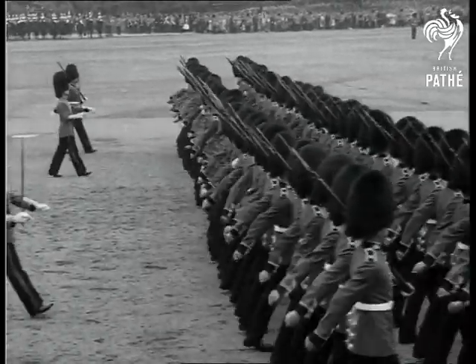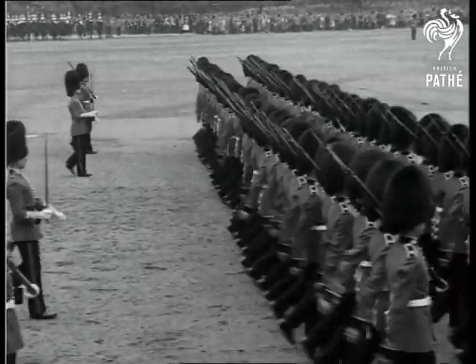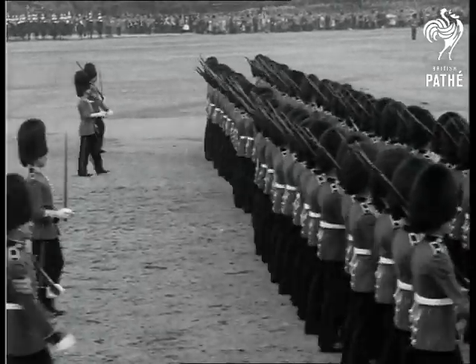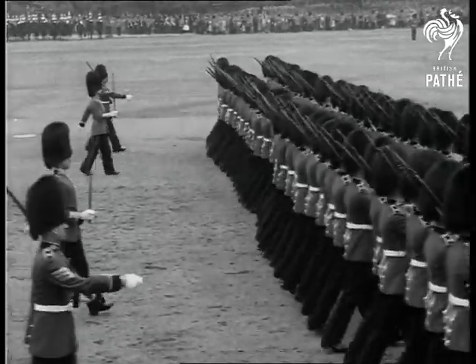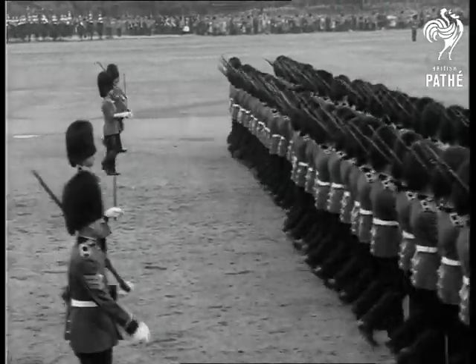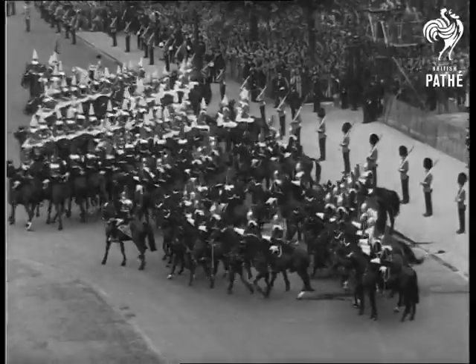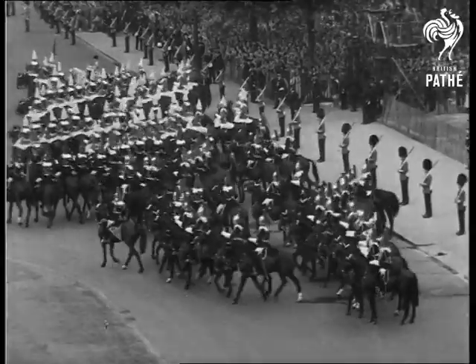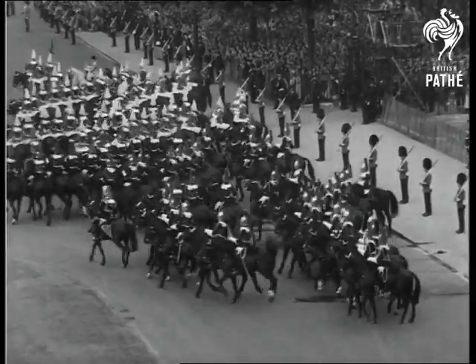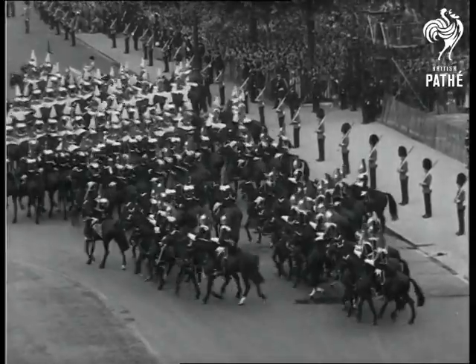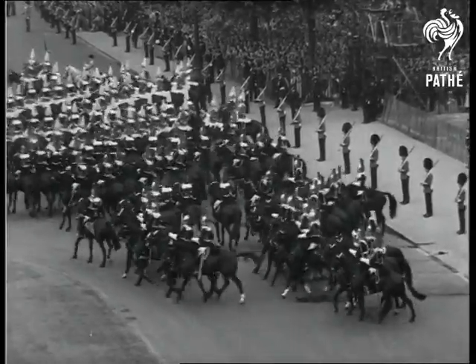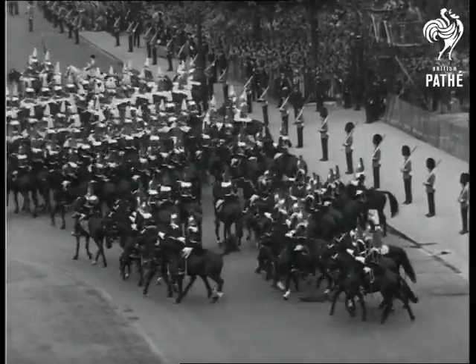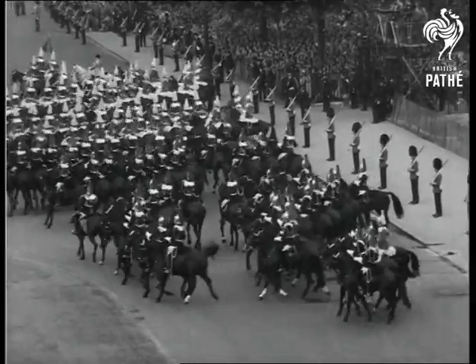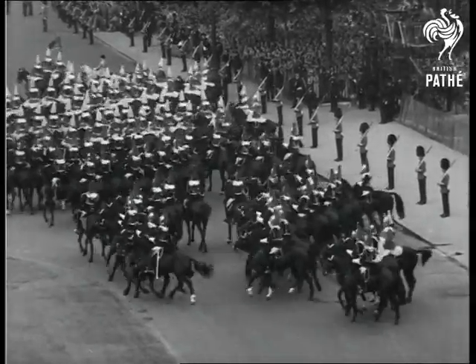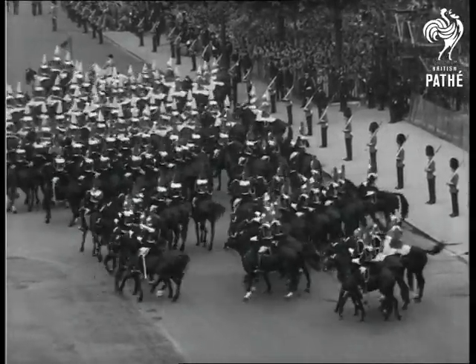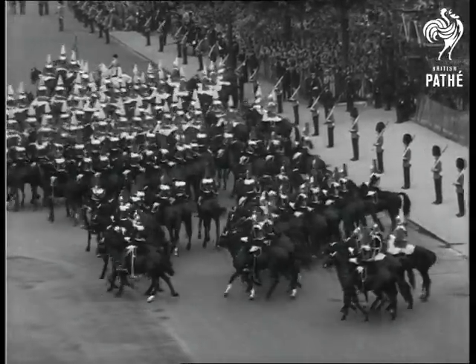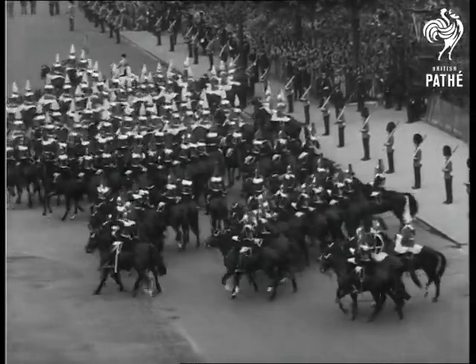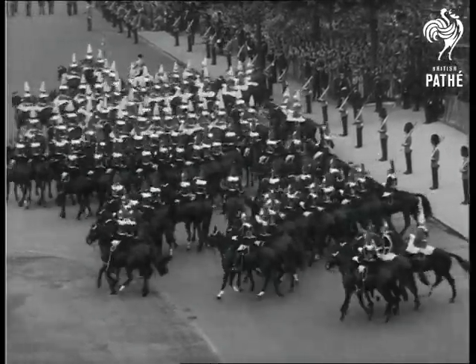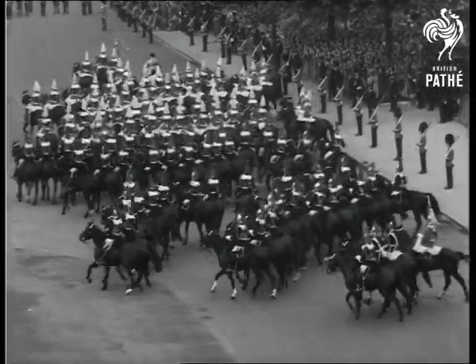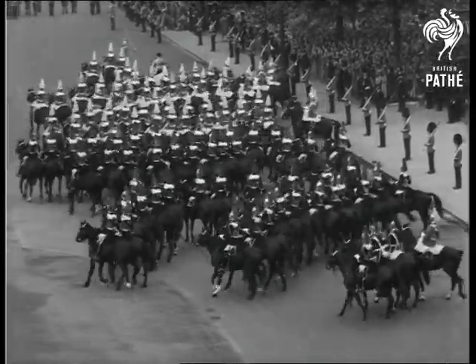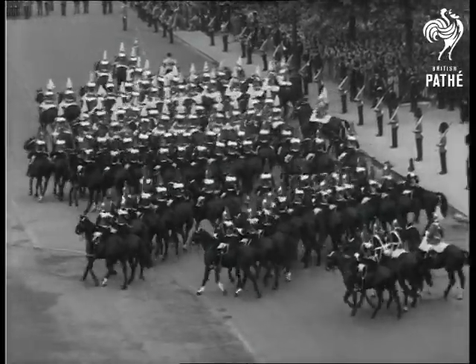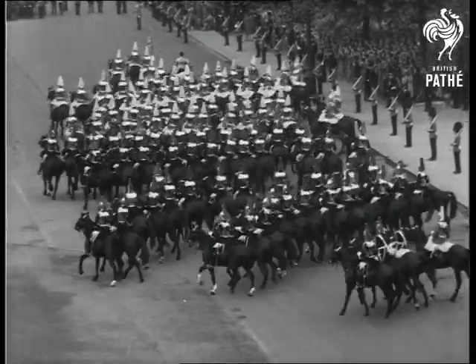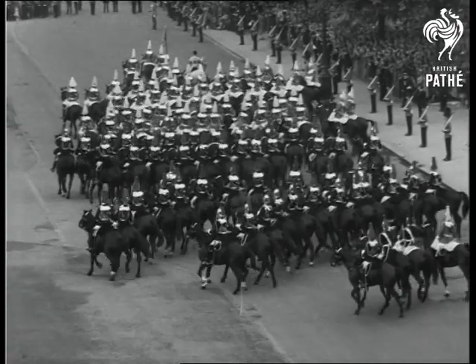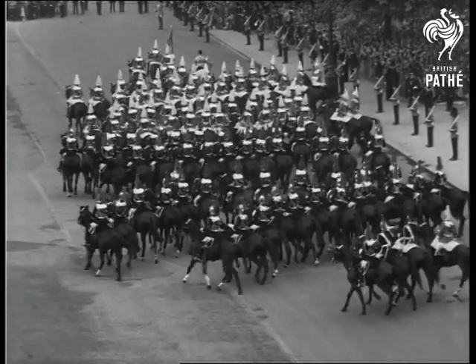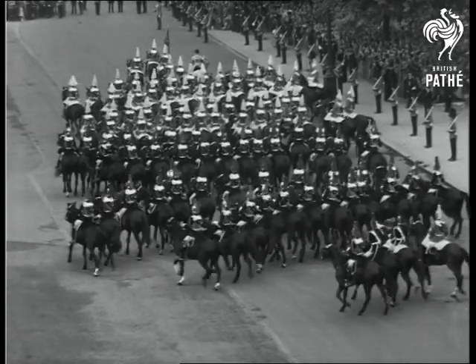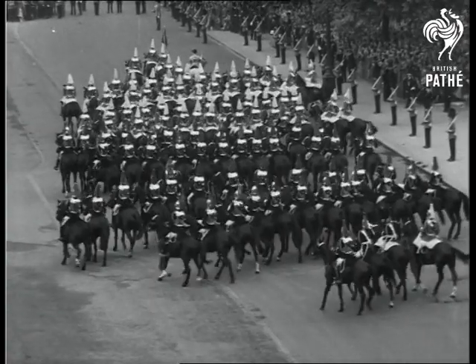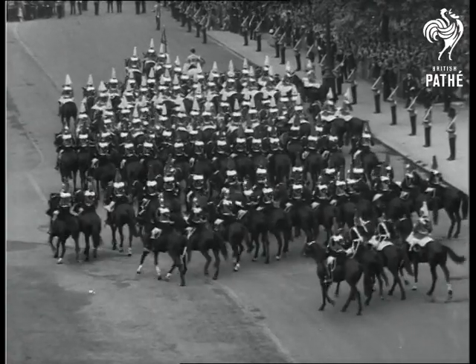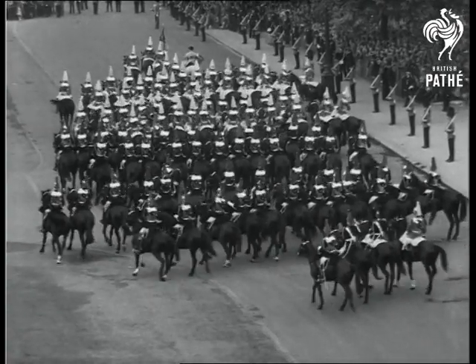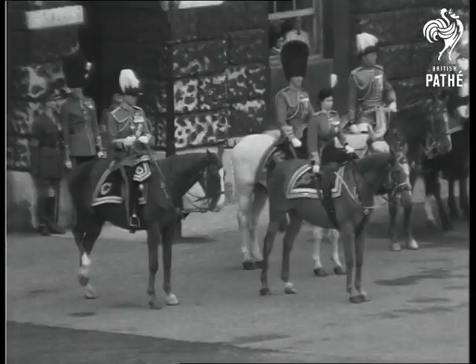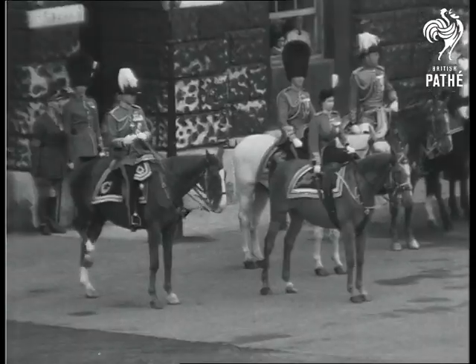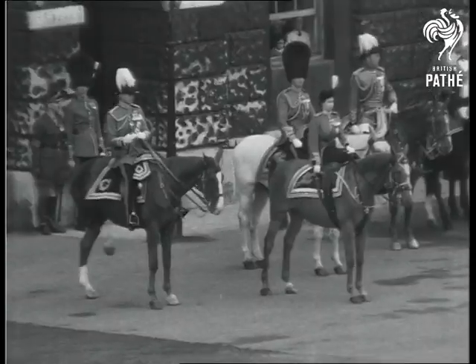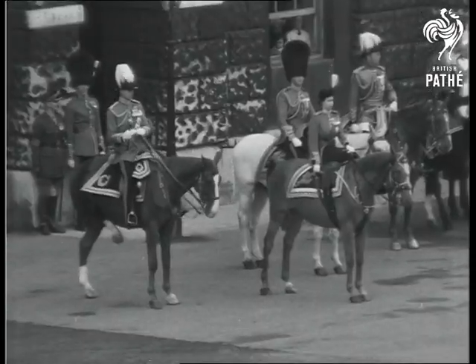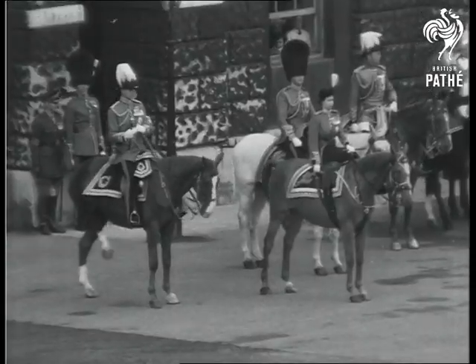The household cavalry, riding their splendid black chargers, form up to pass before the Queen.